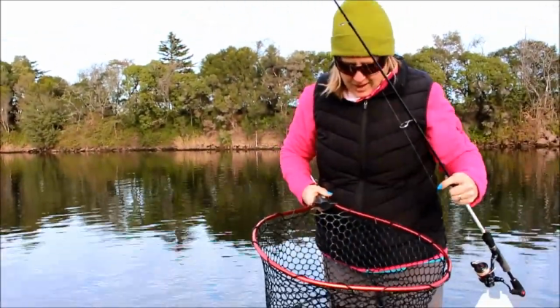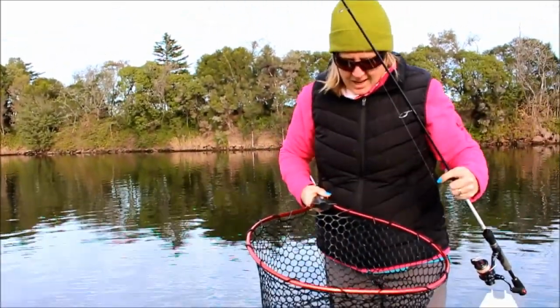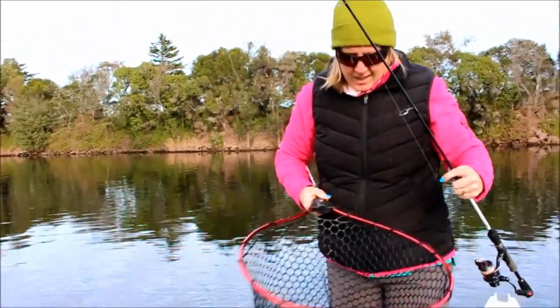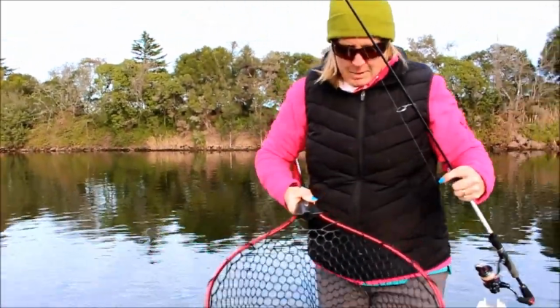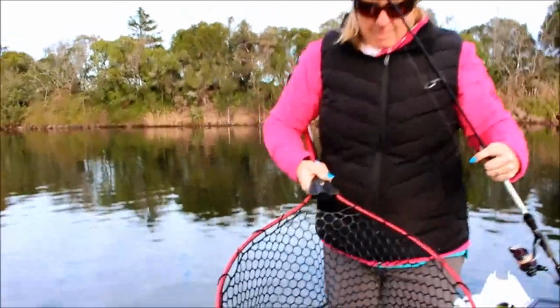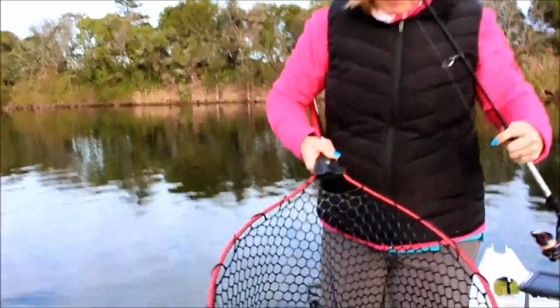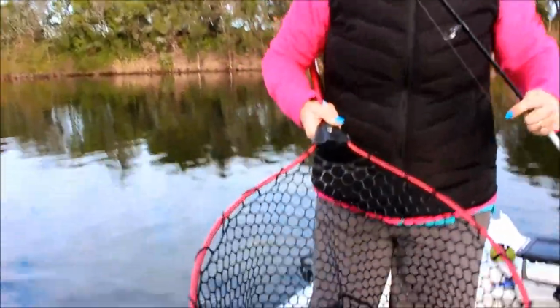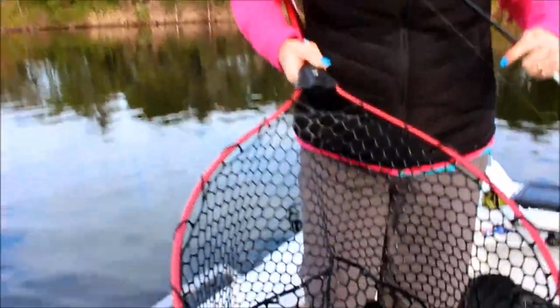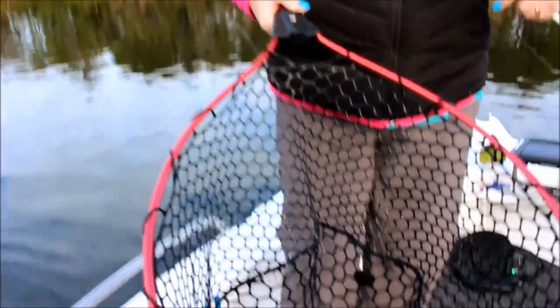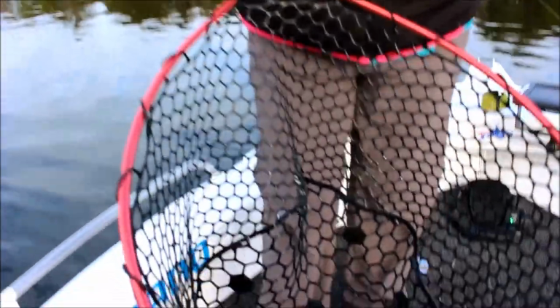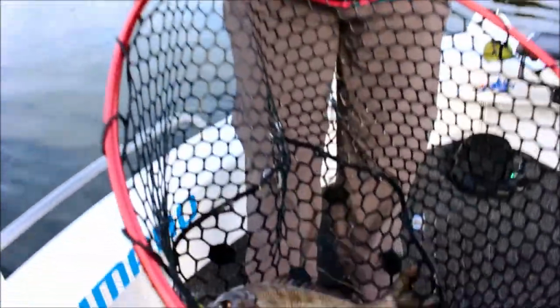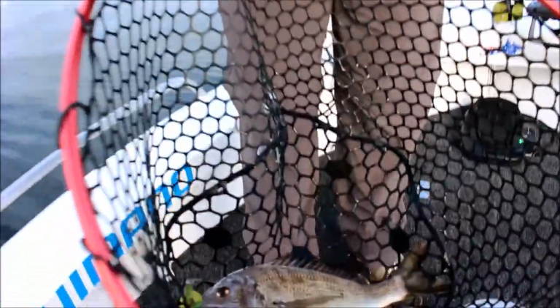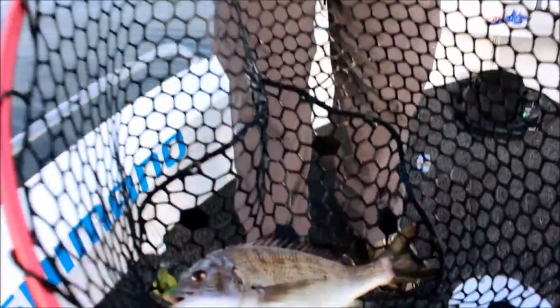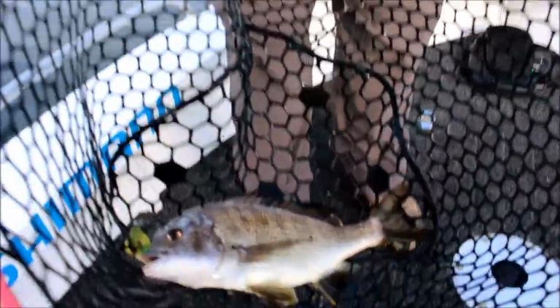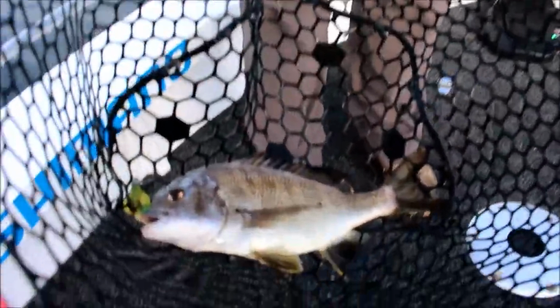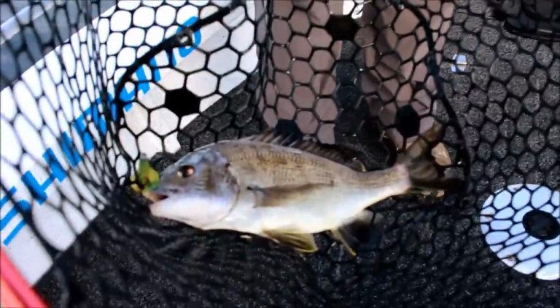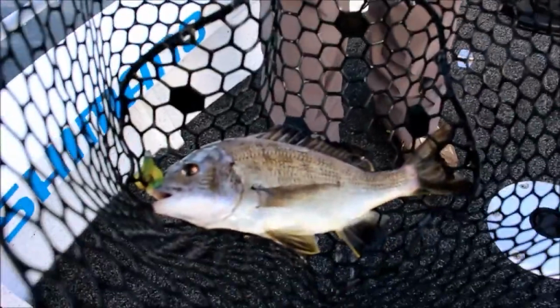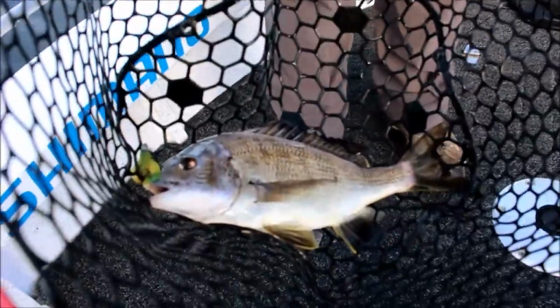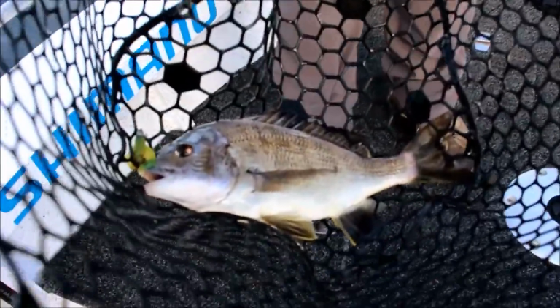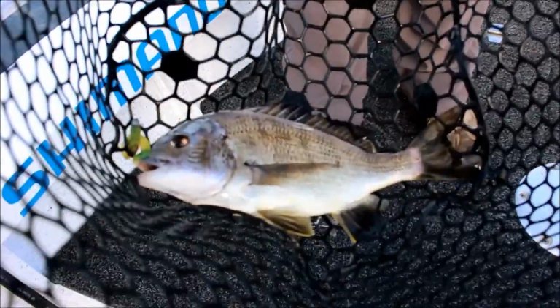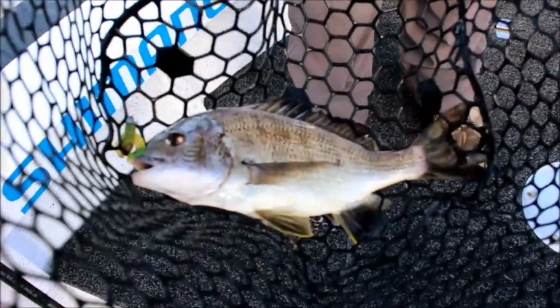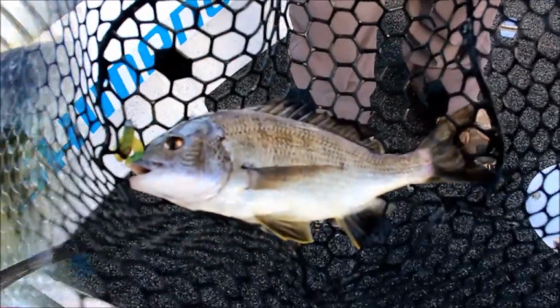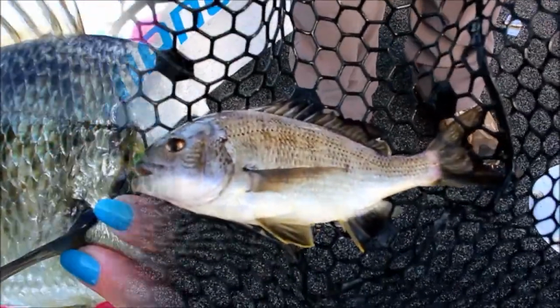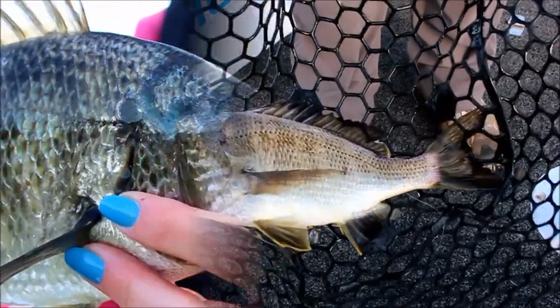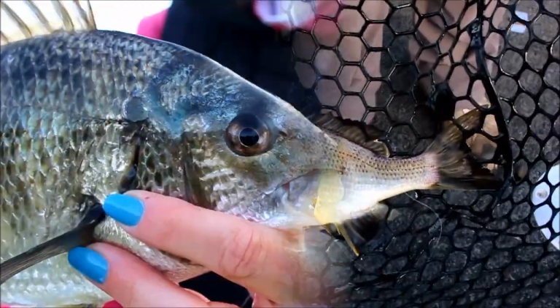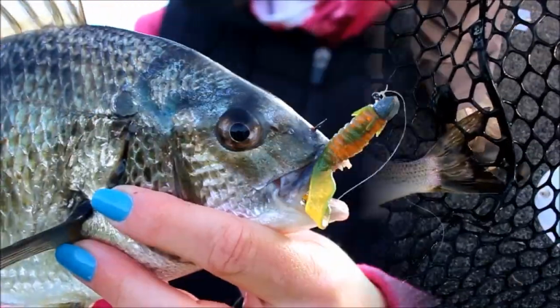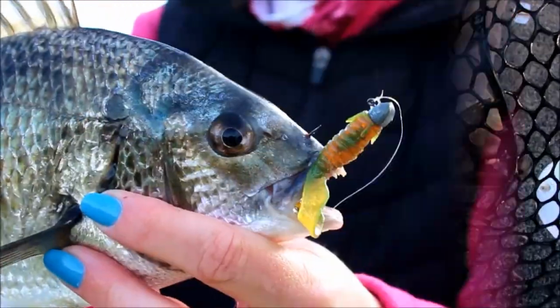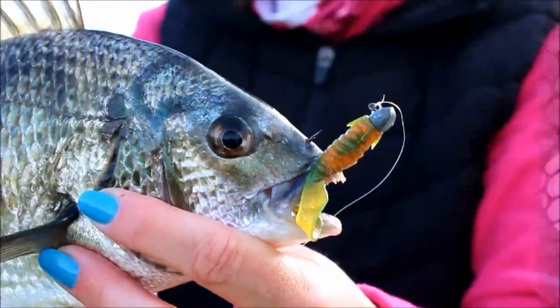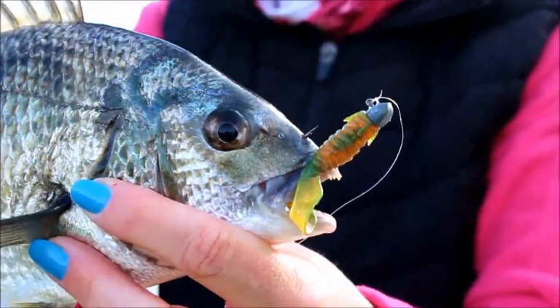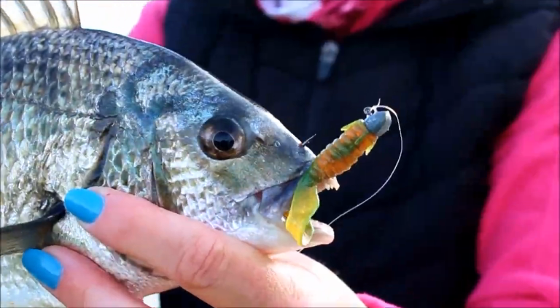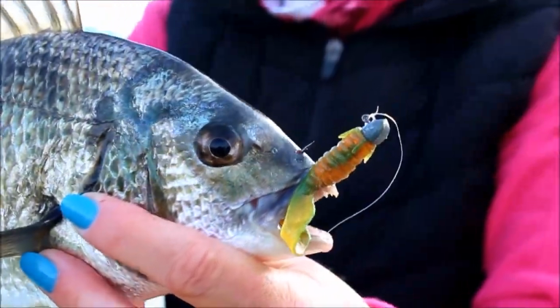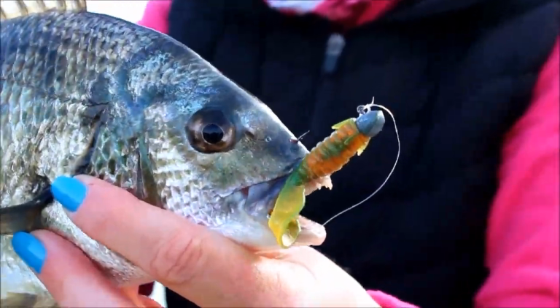Gotta be happy with that. That's a yellow fin. Pinged him right in the top of the nose — he wasn't getting off with that one.